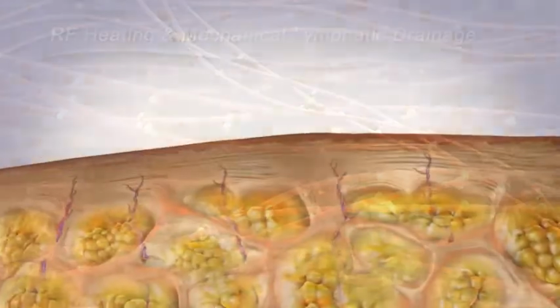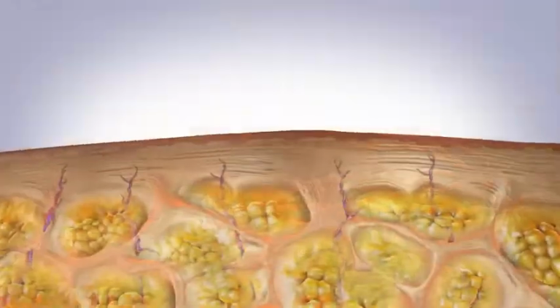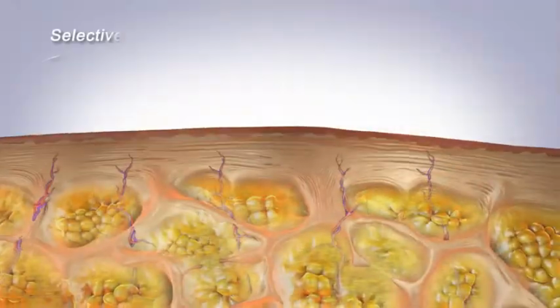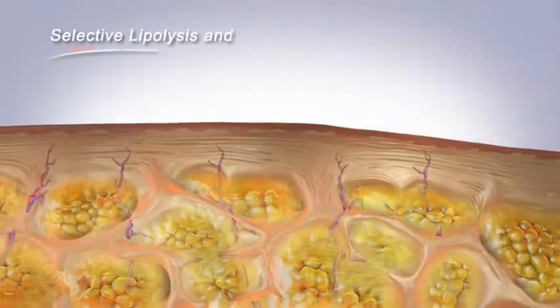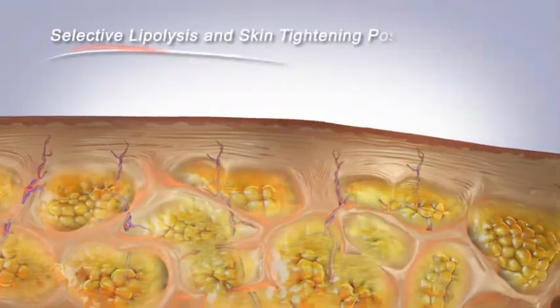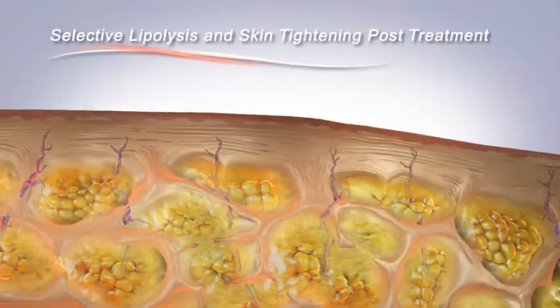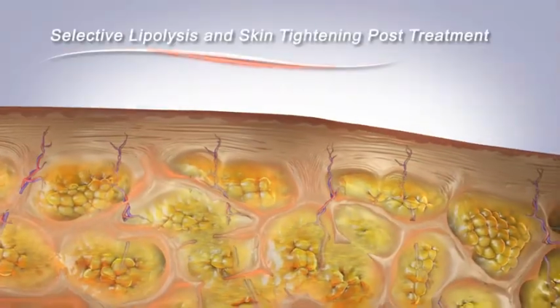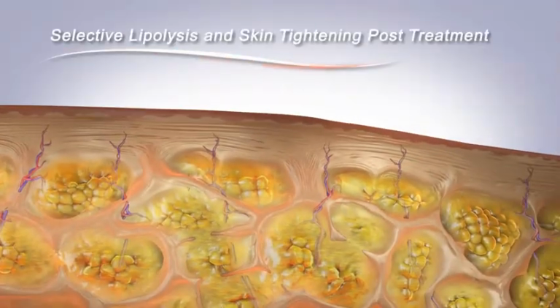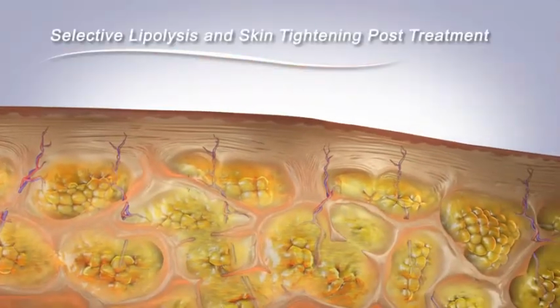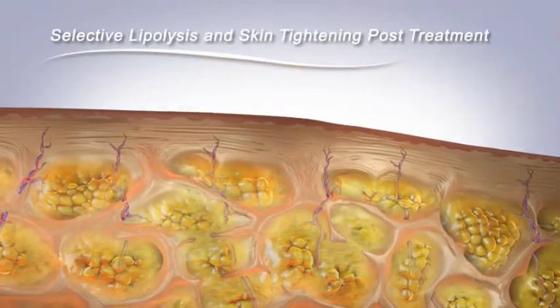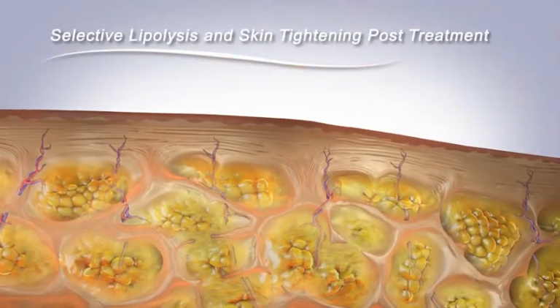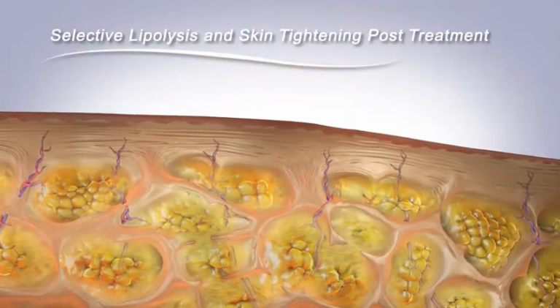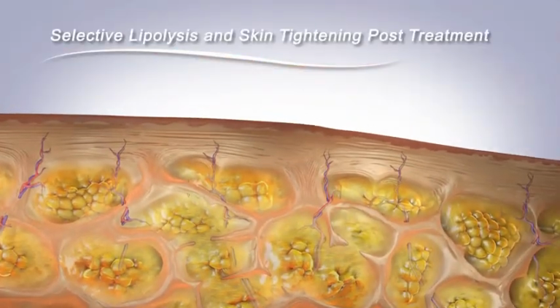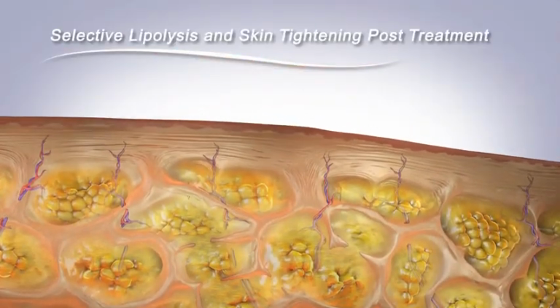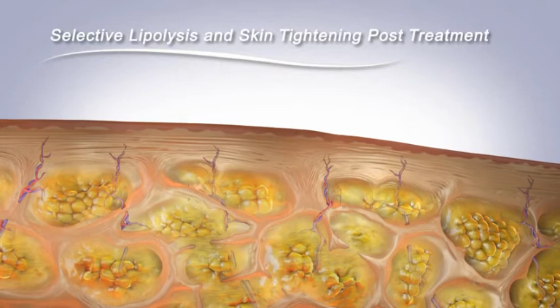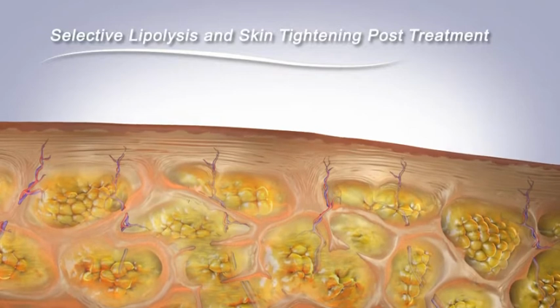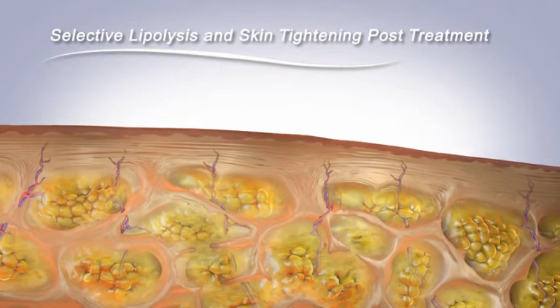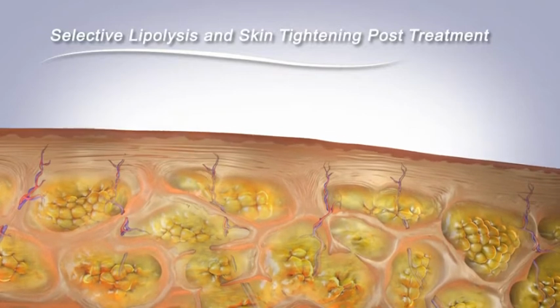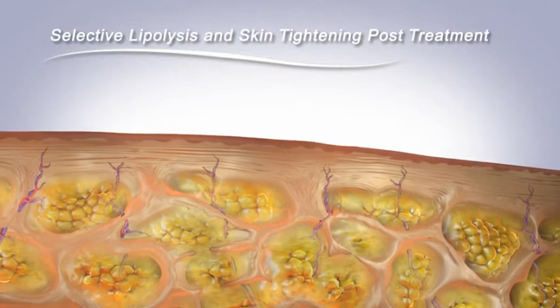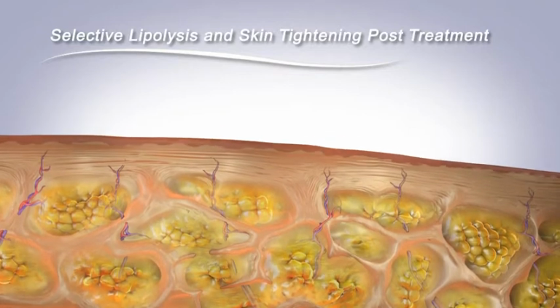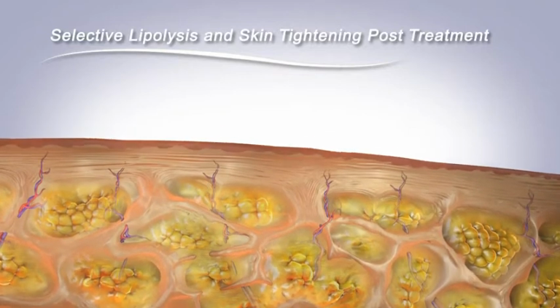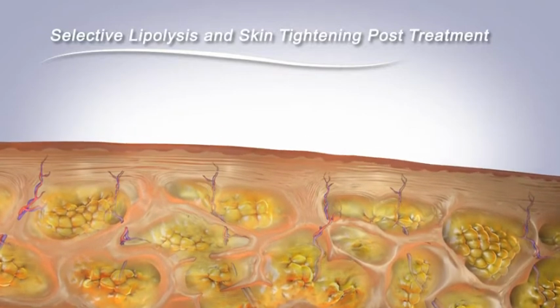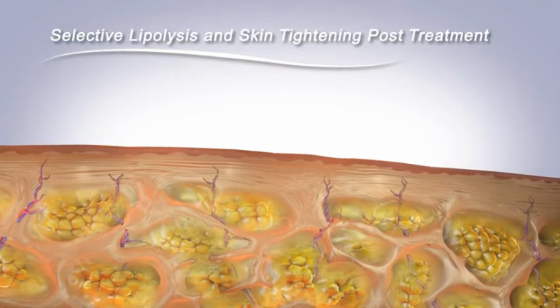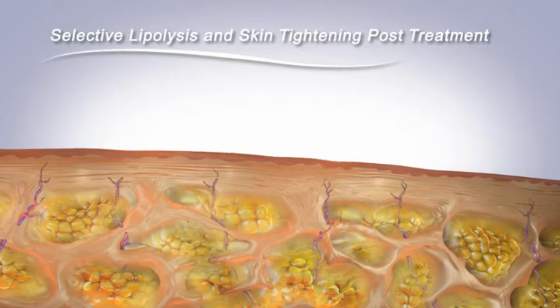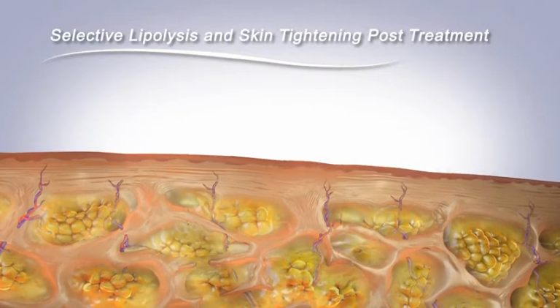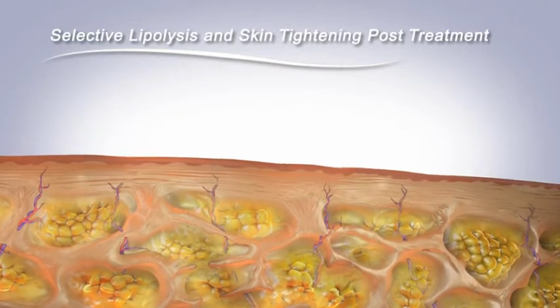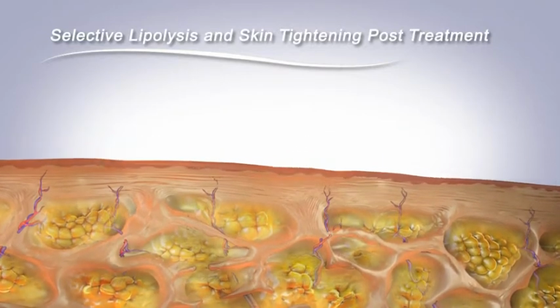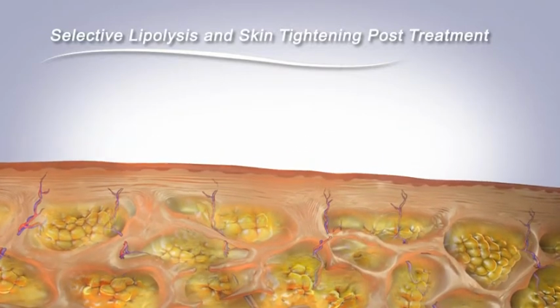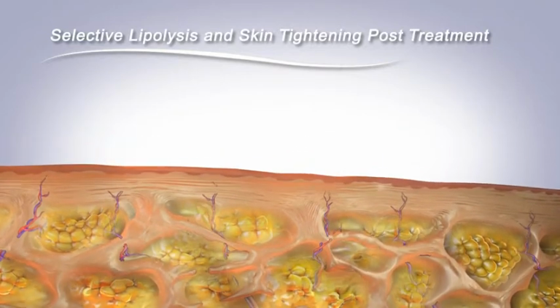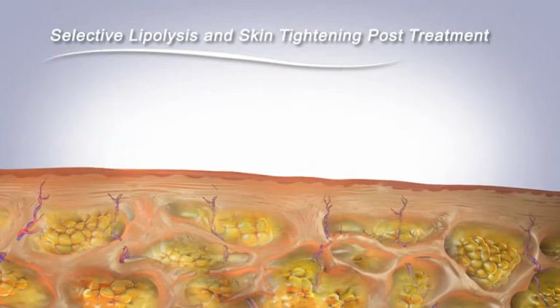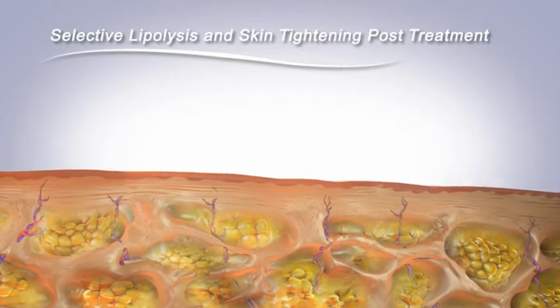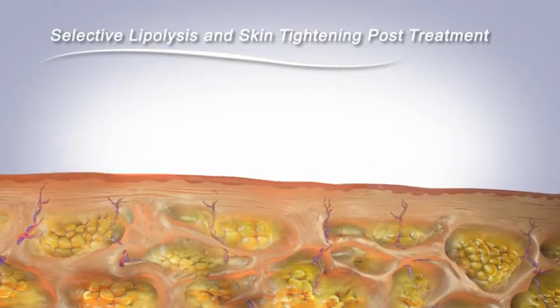Accent Ultra's unique combined approach reduces hypodermis thickness while improving the quality and integrity of connective tissue.